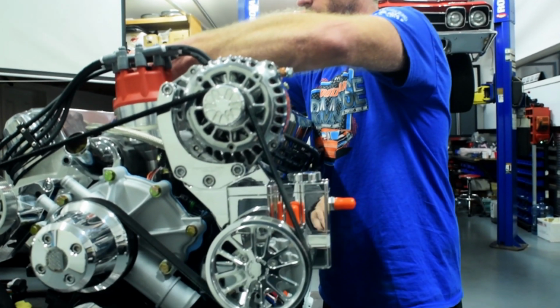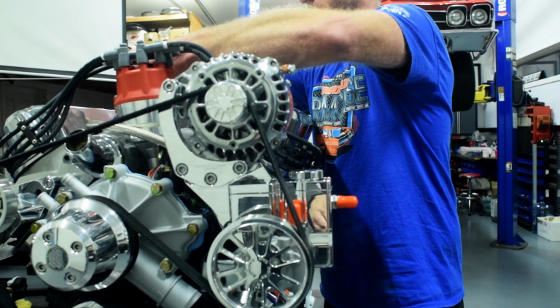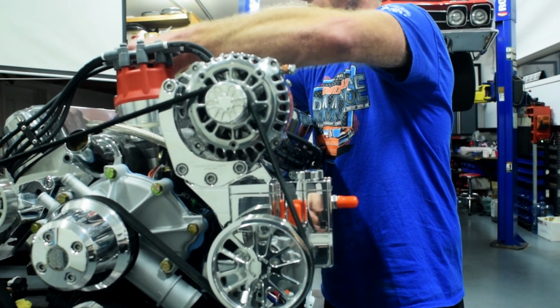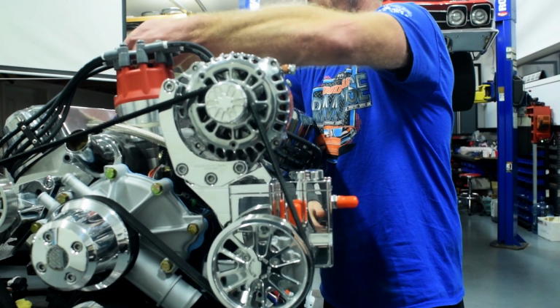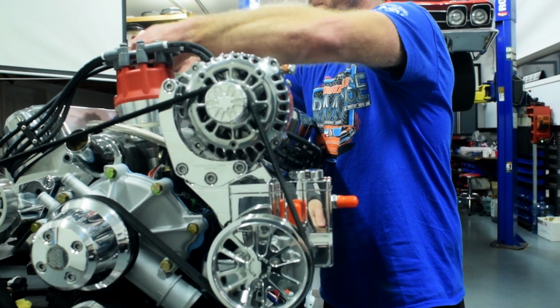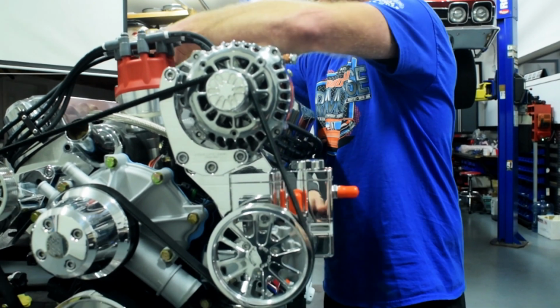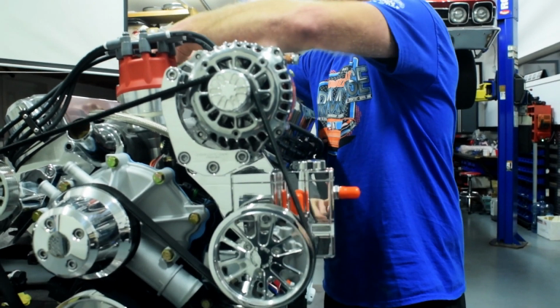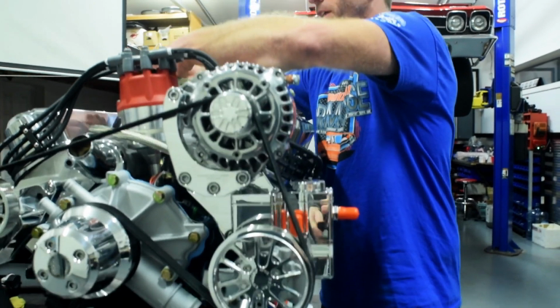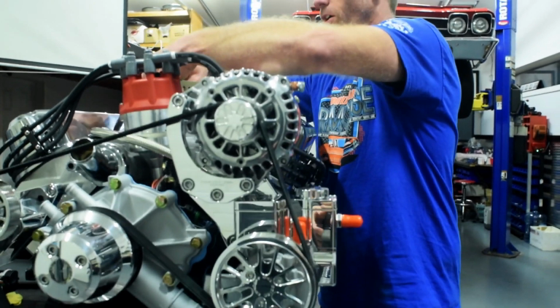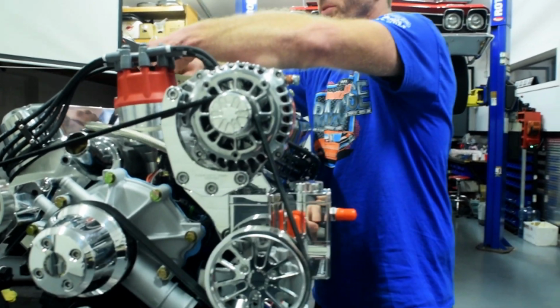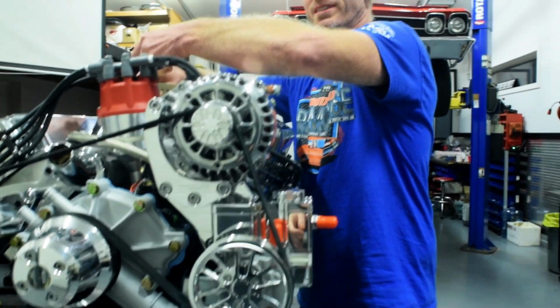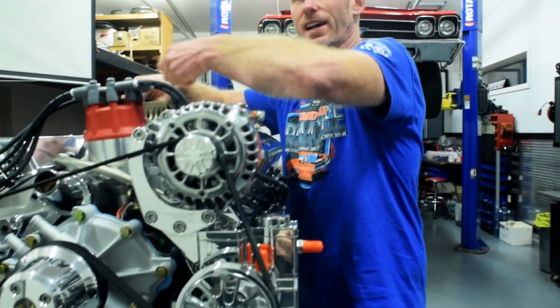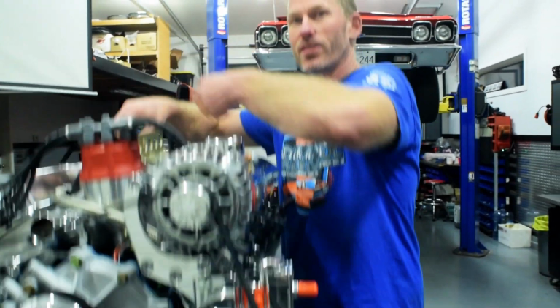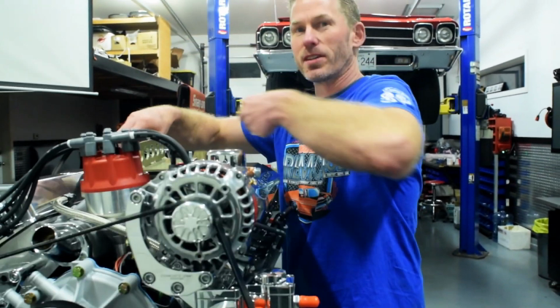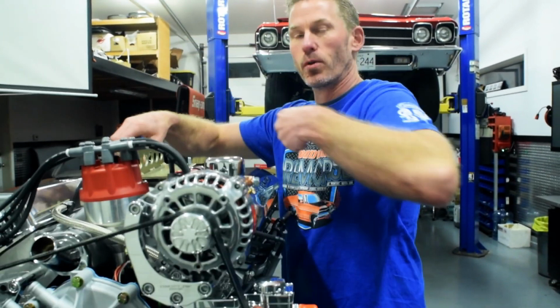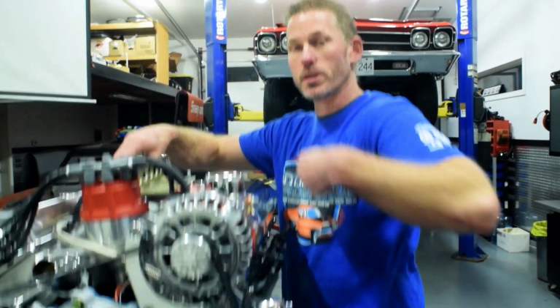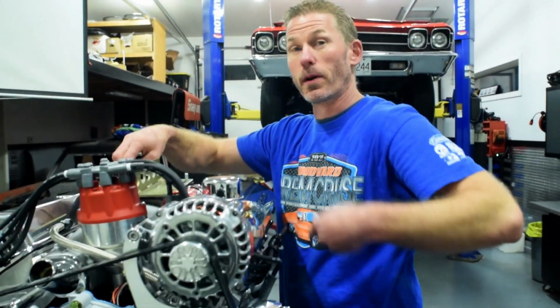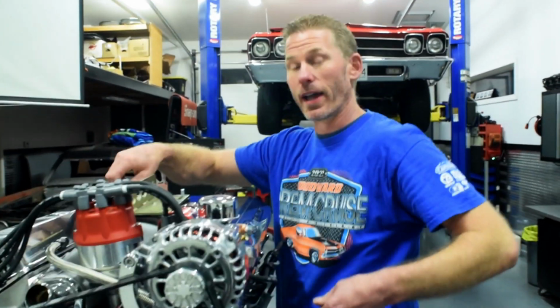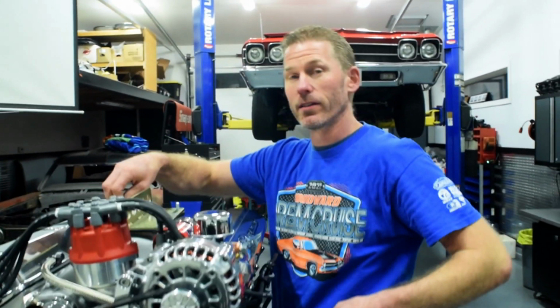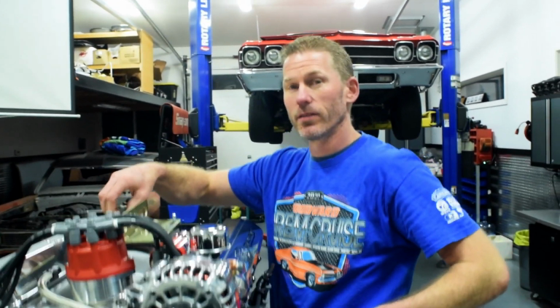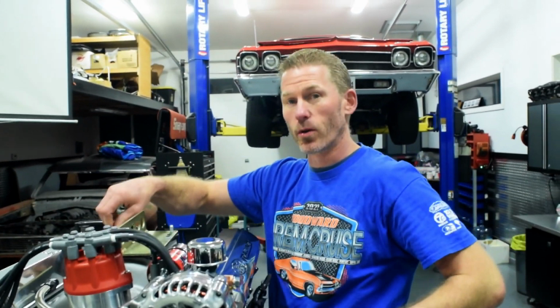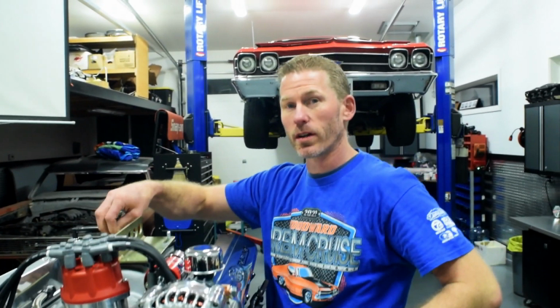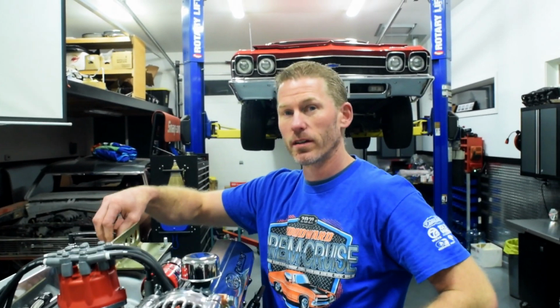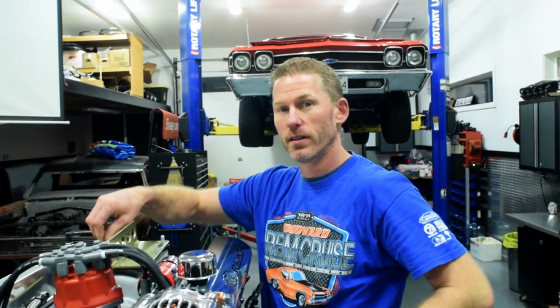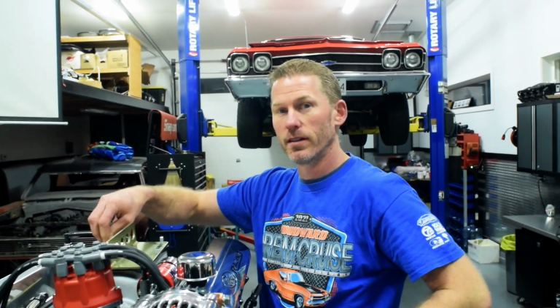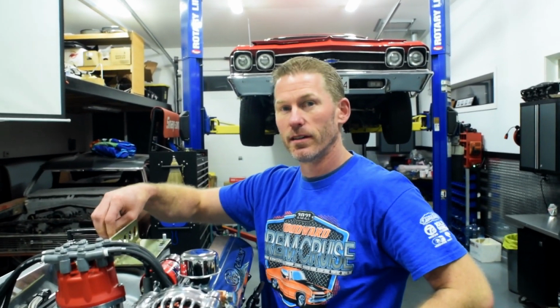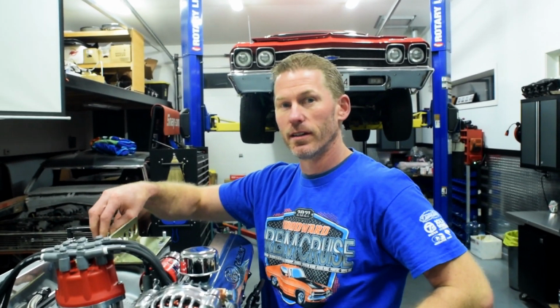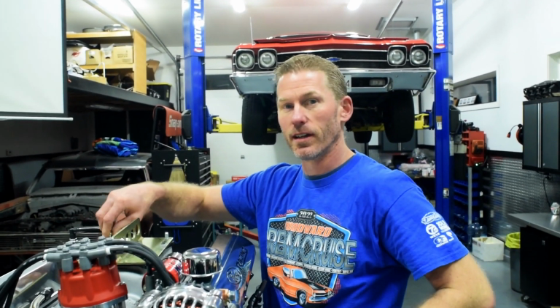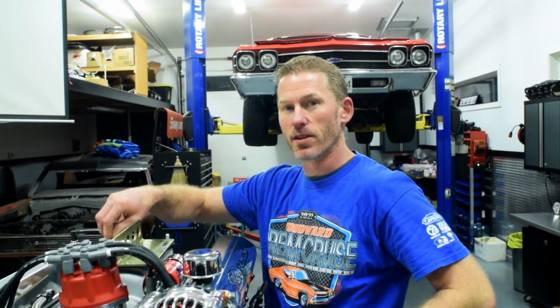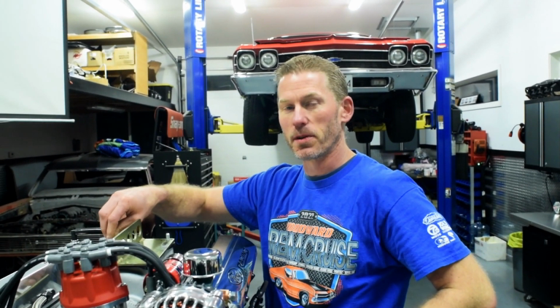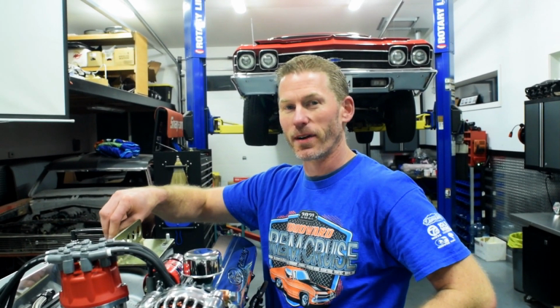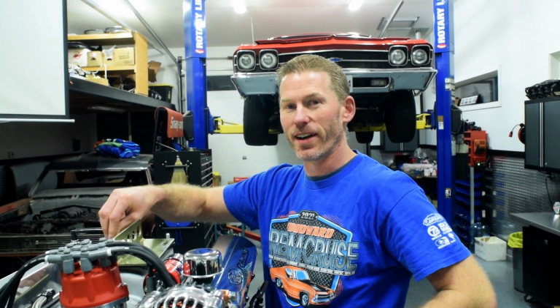Did you know that this engine made almost exactly the same horsepower and torque as our 329?